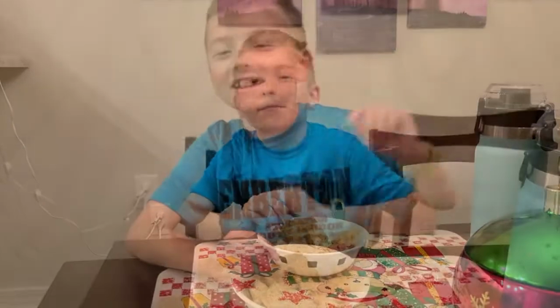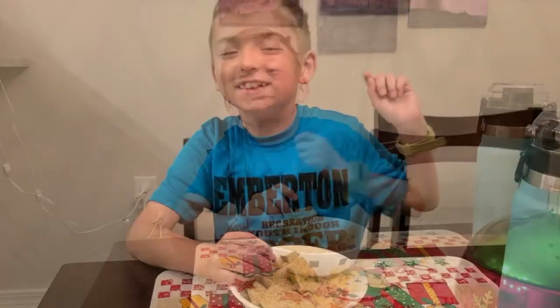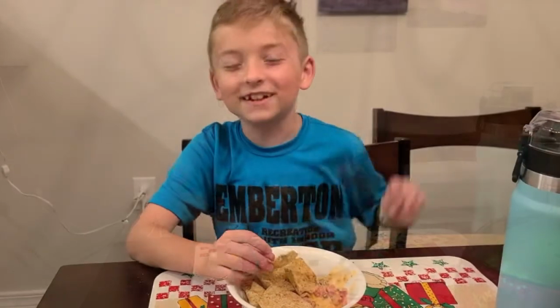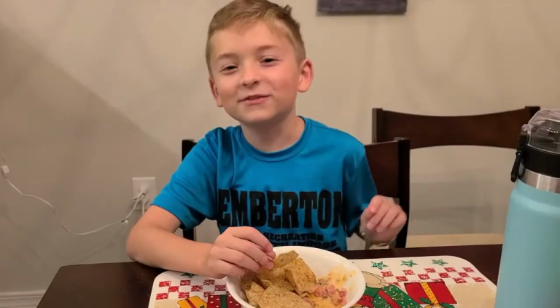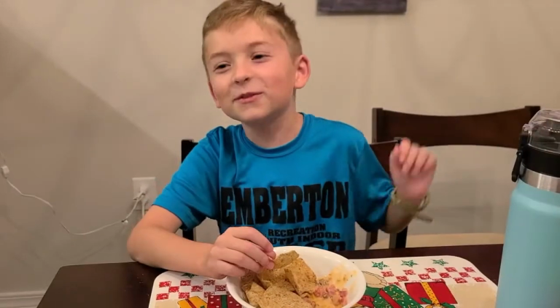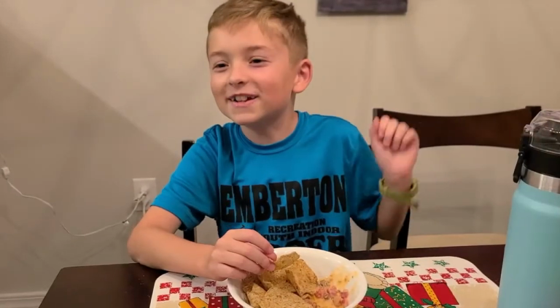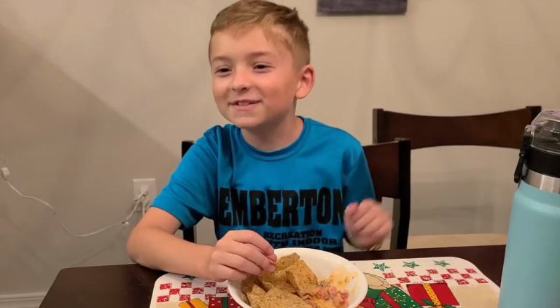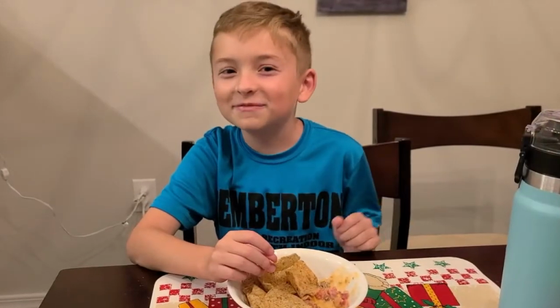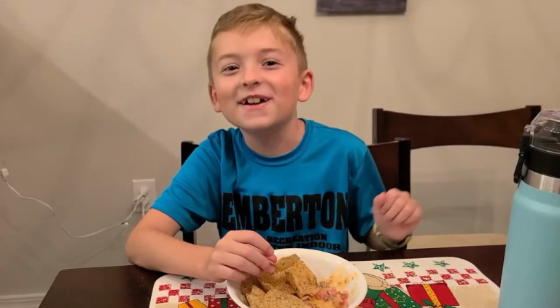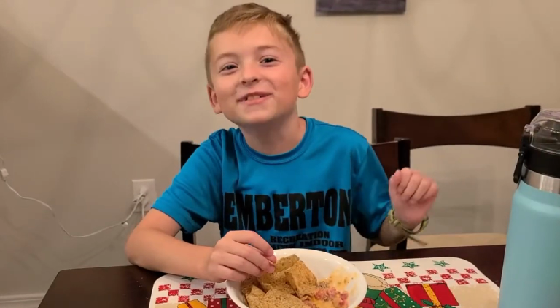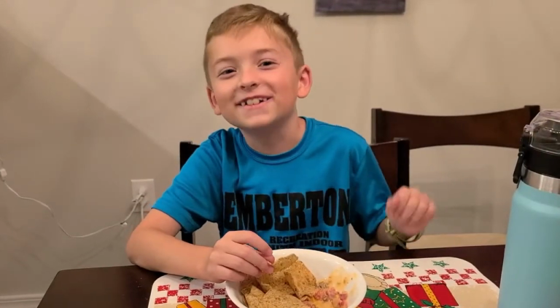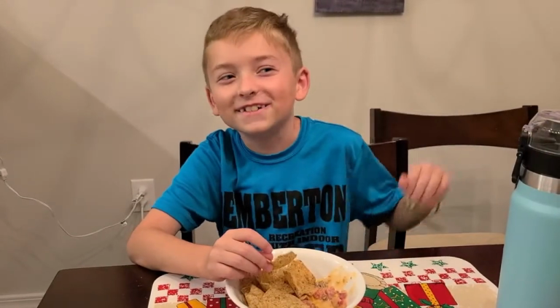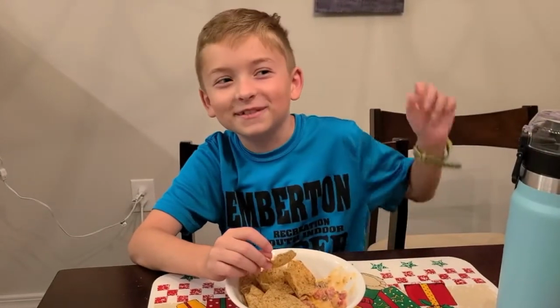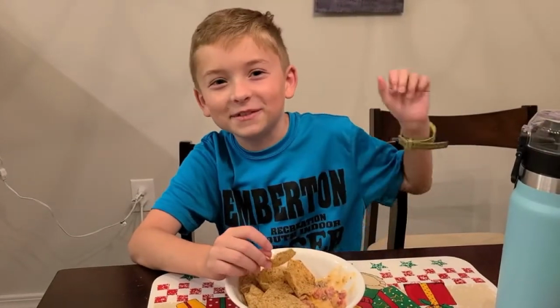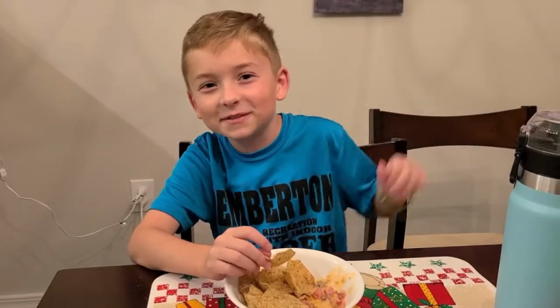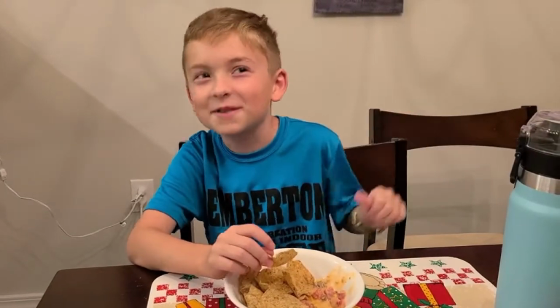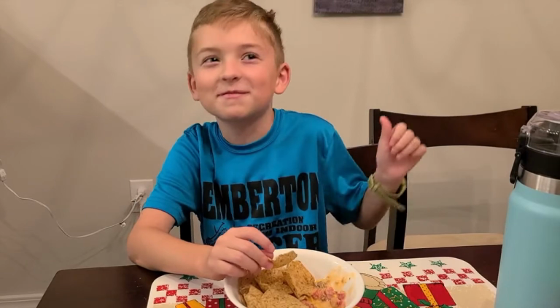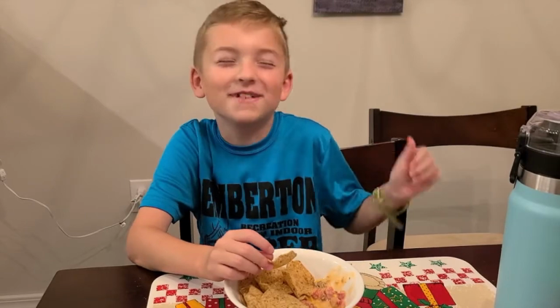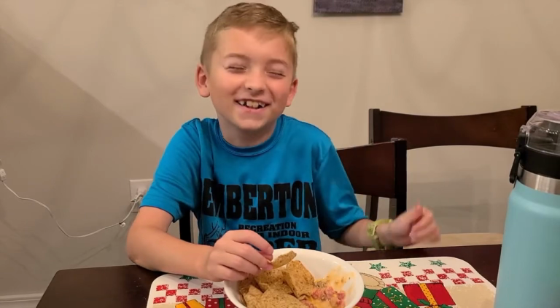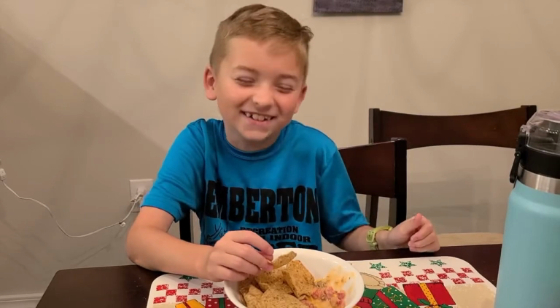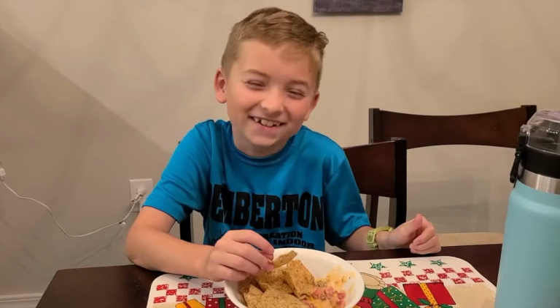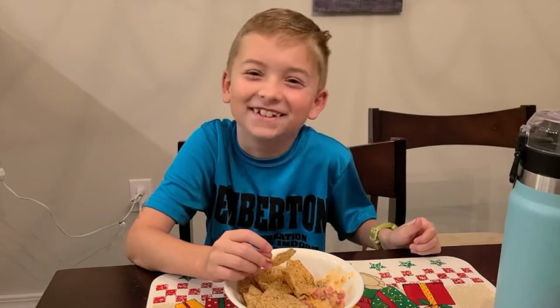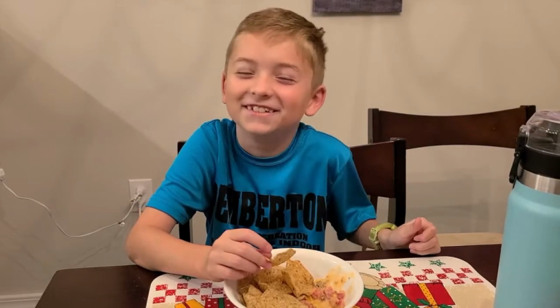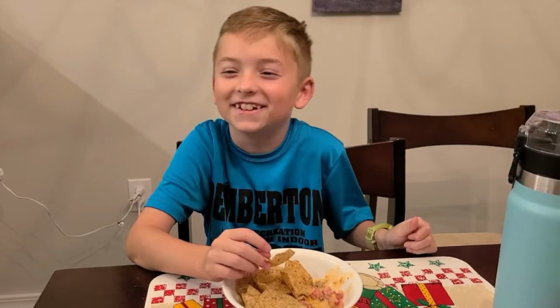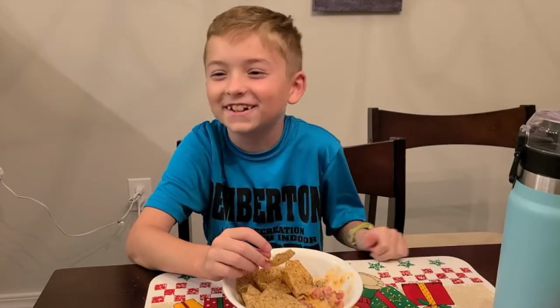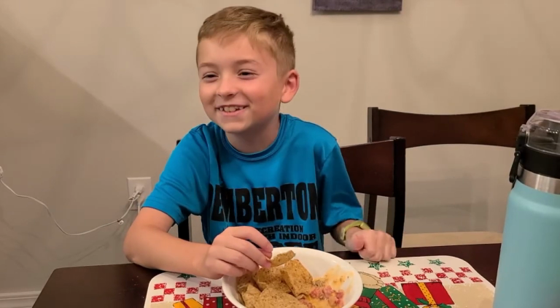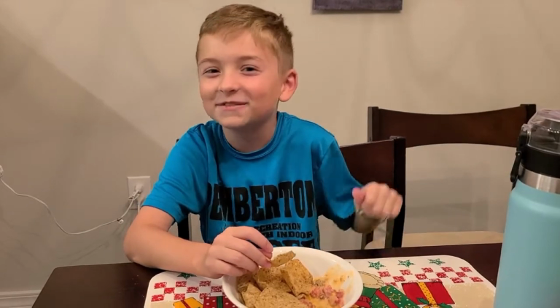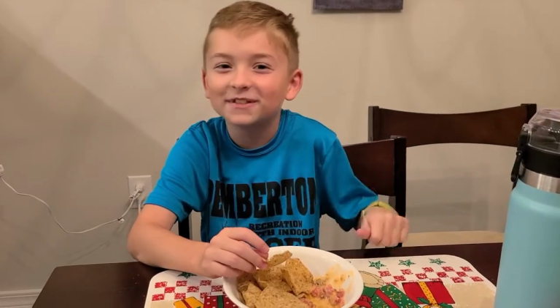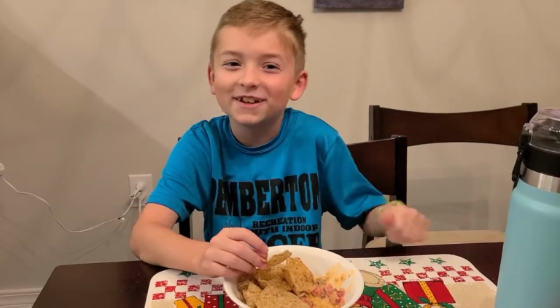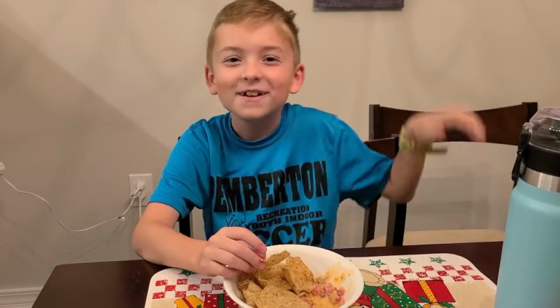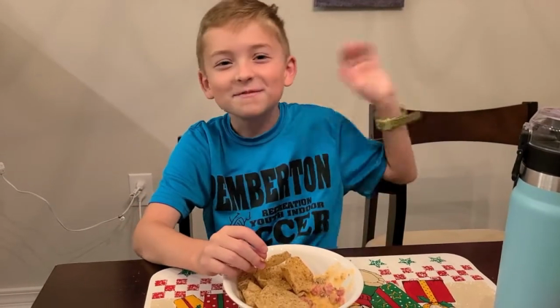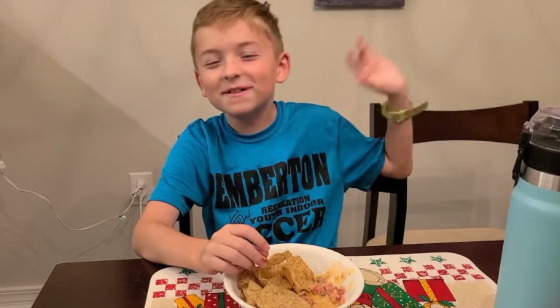Thanks for watching. Bye. Make sure you subscribe to my channel and leave a like on this video. Bye.